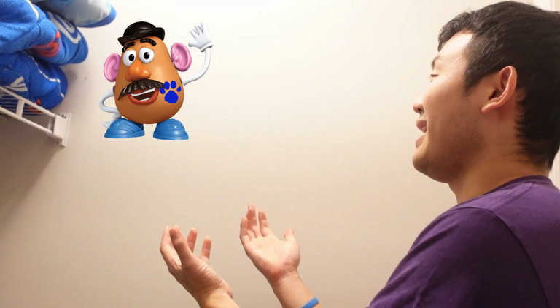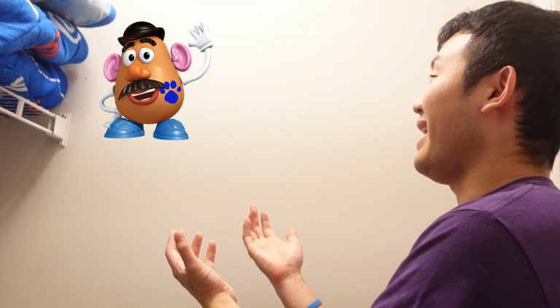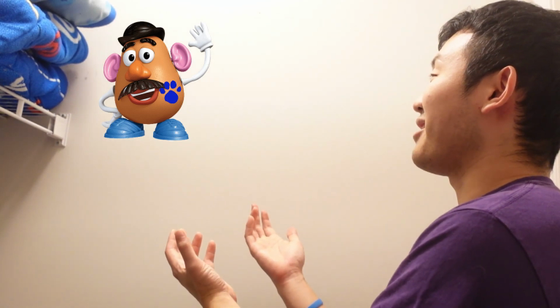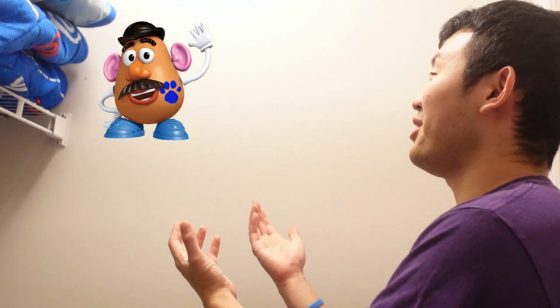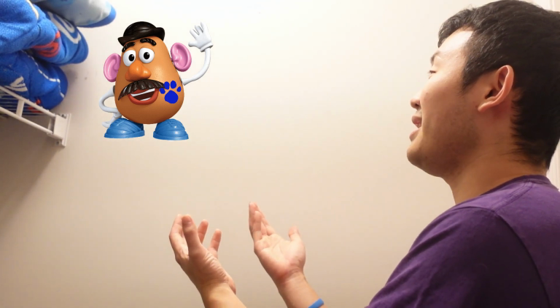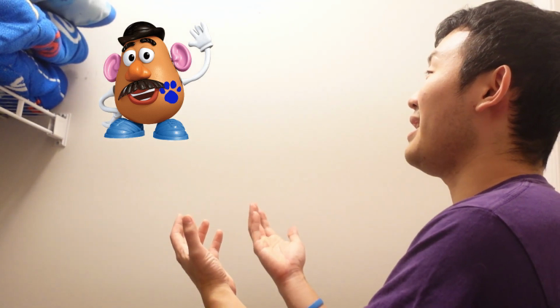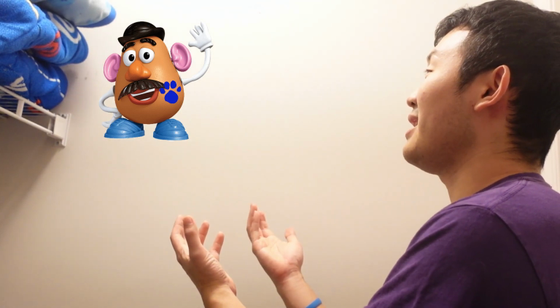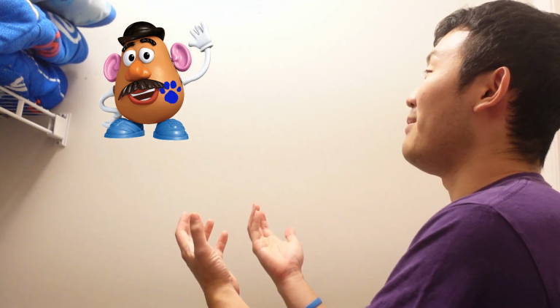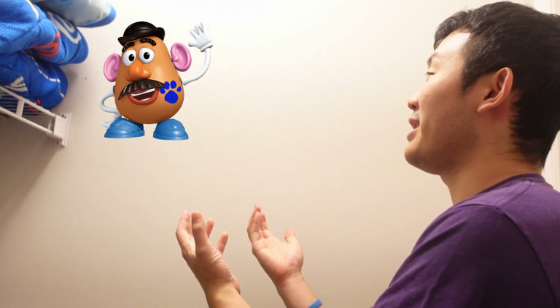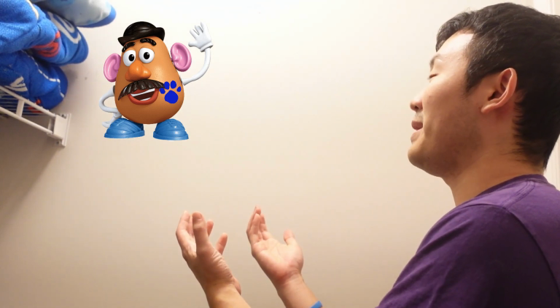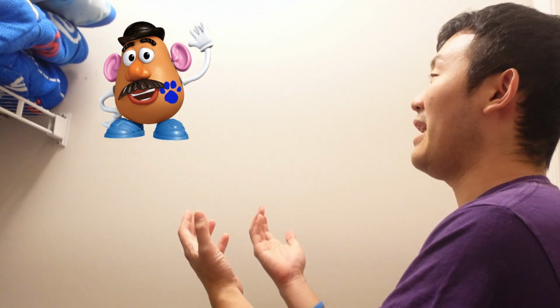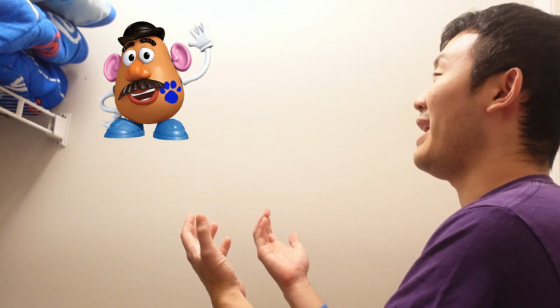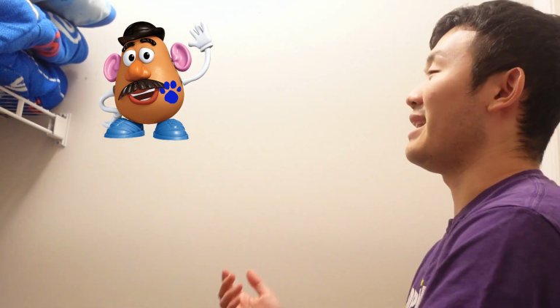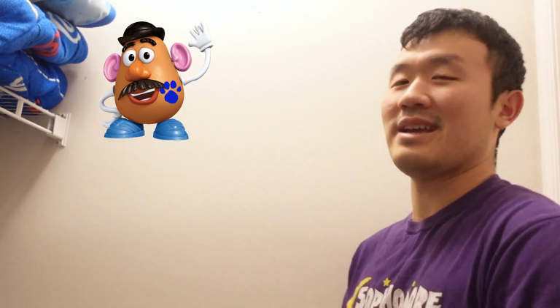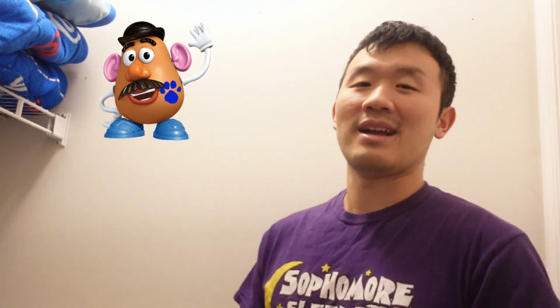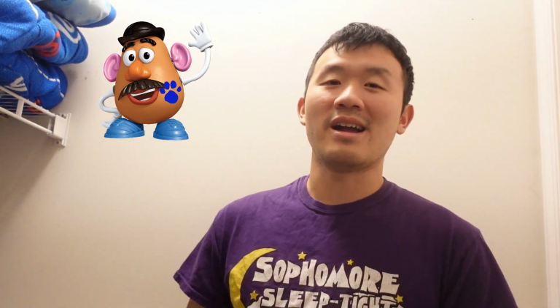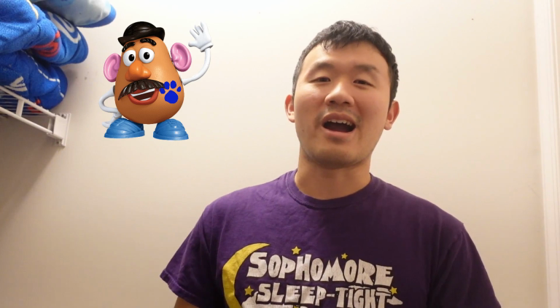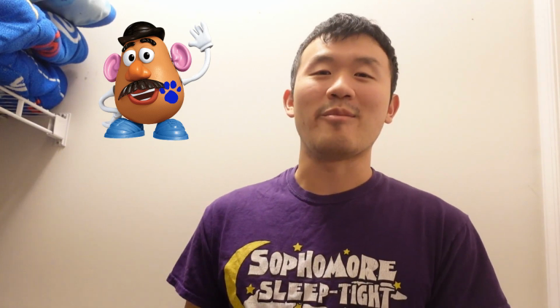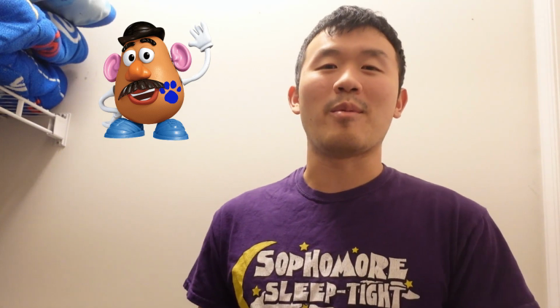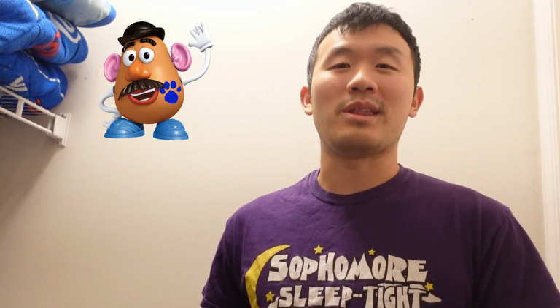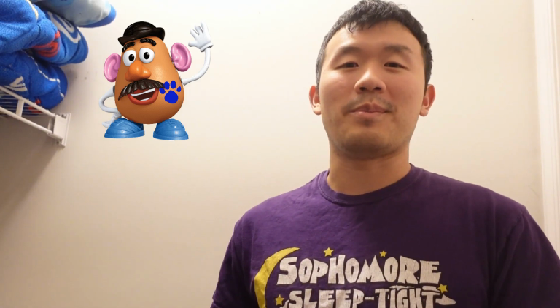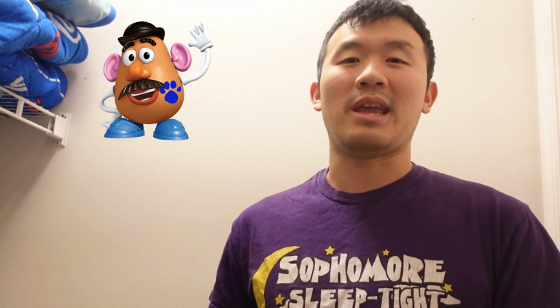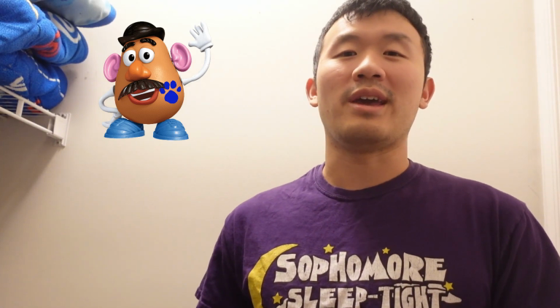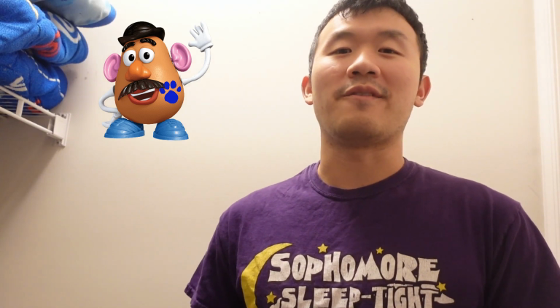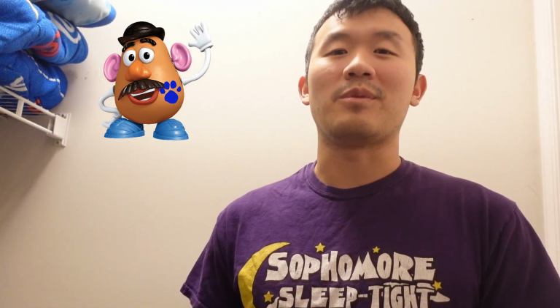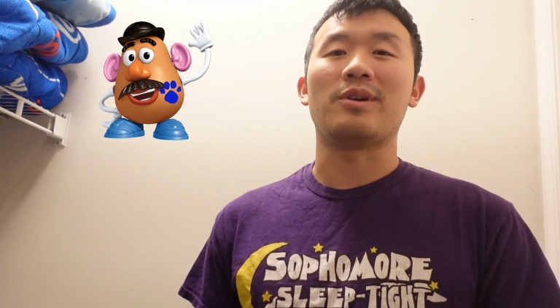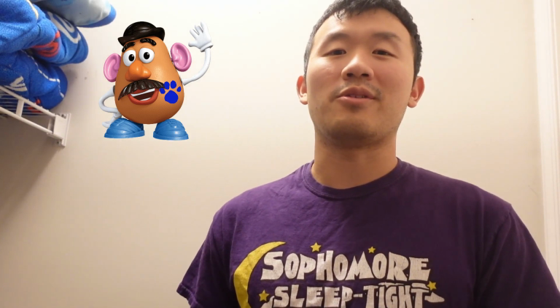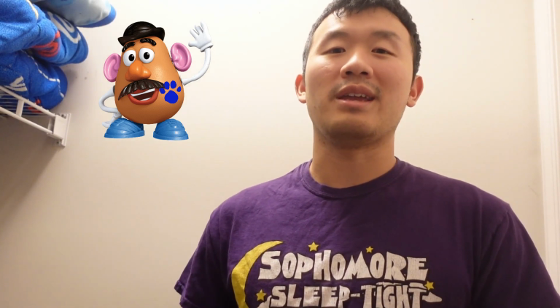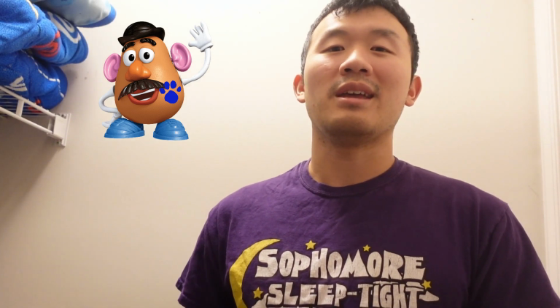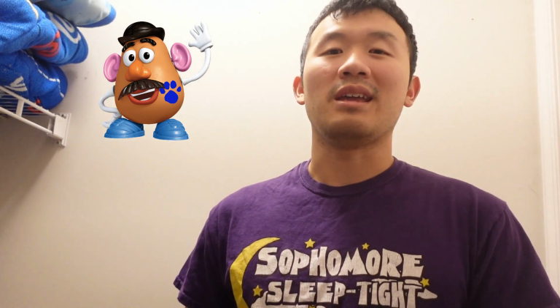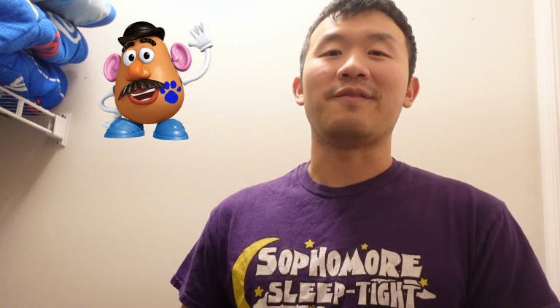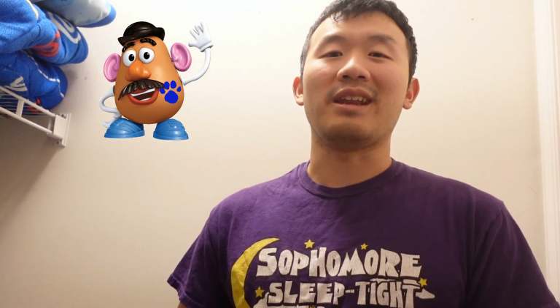And our clue is Mr. Potato Head. I remember Mr. Potato Head from Toy Story. He's funny.